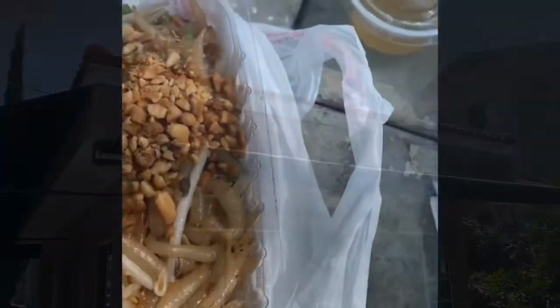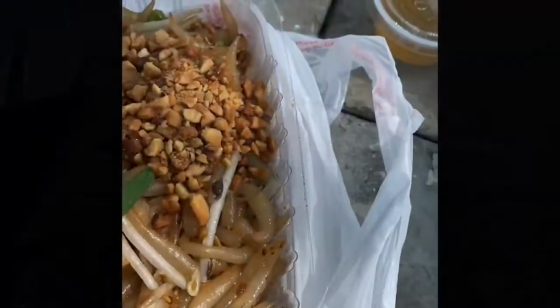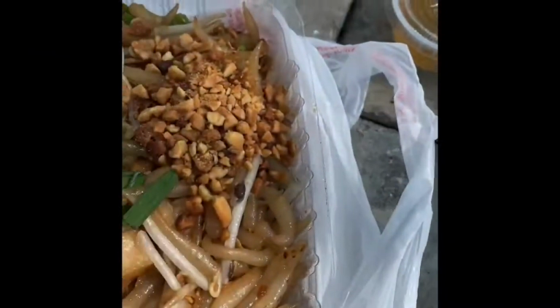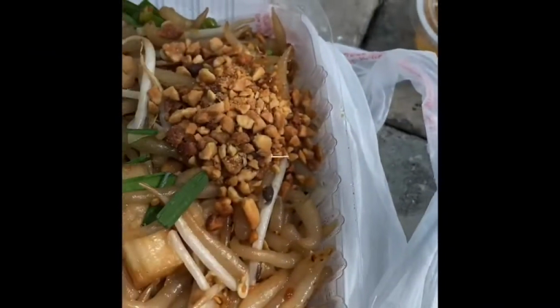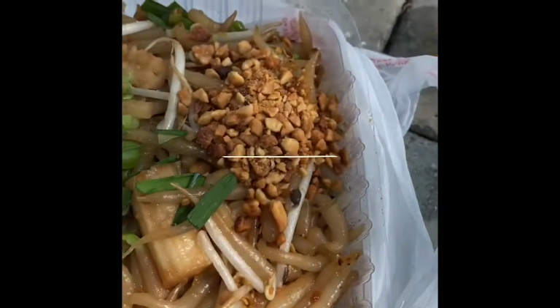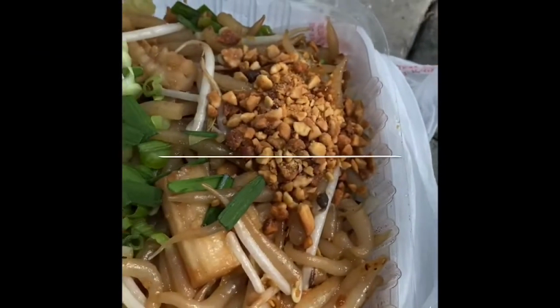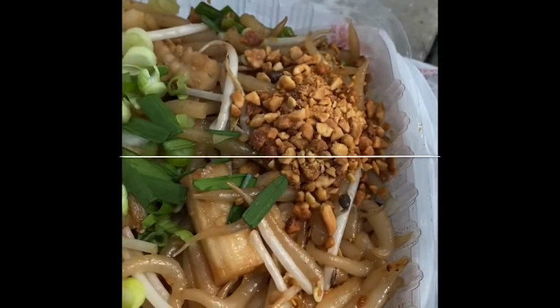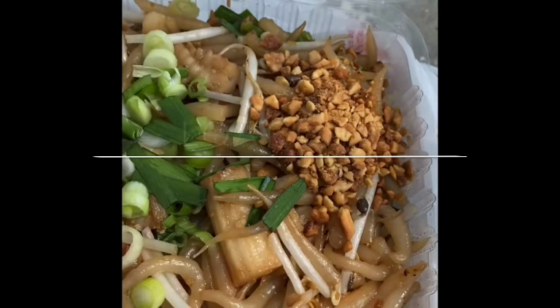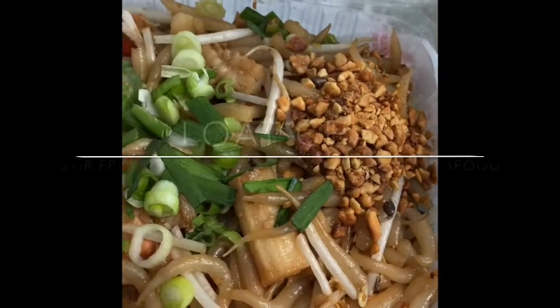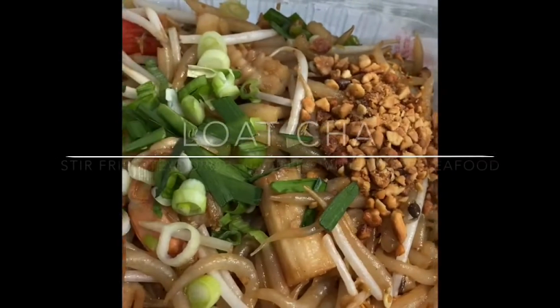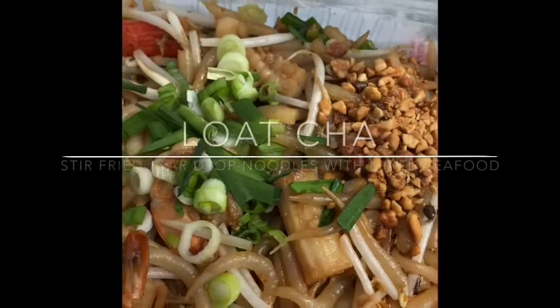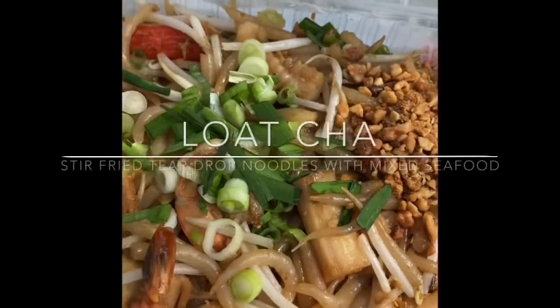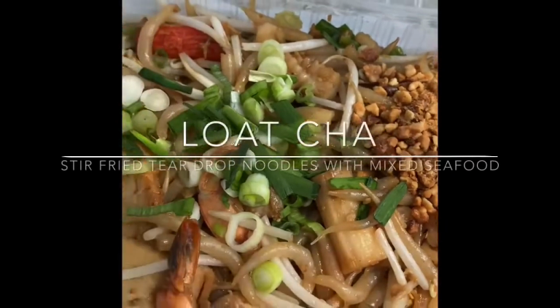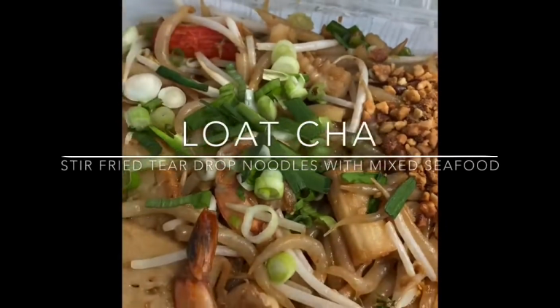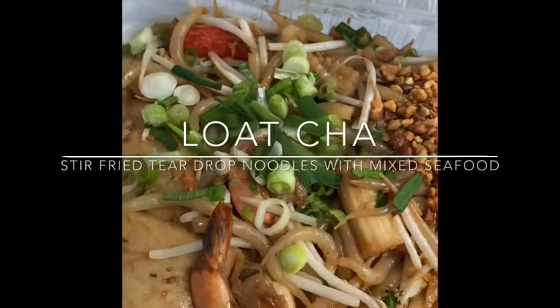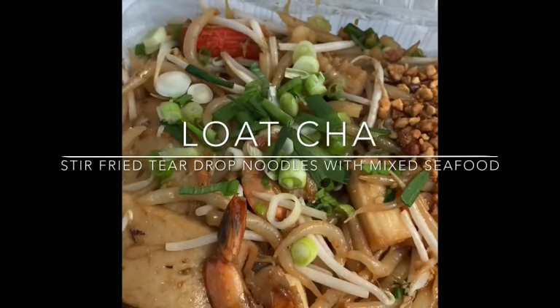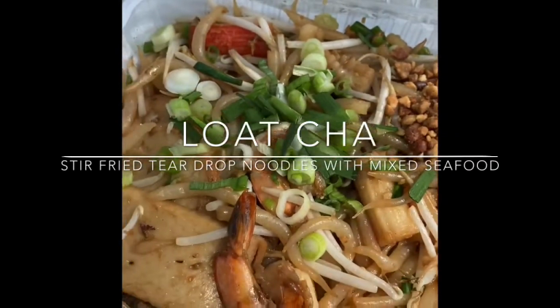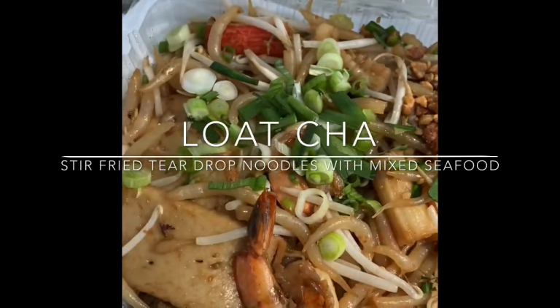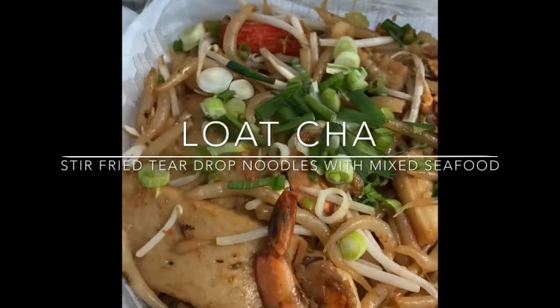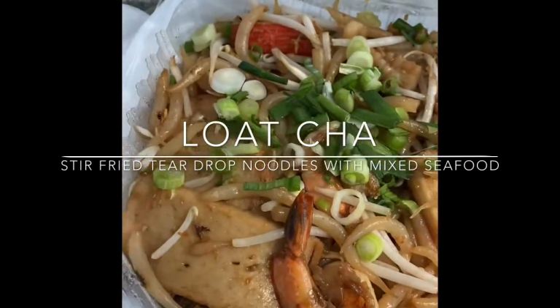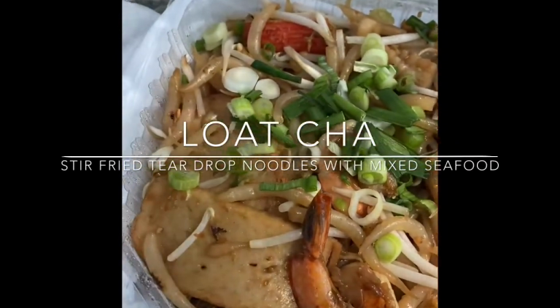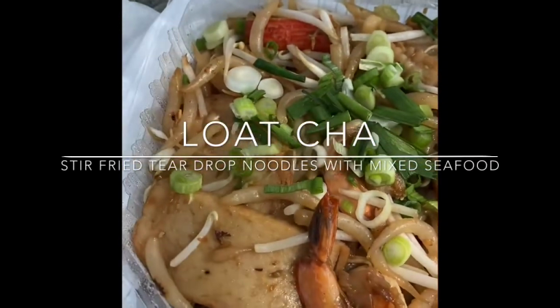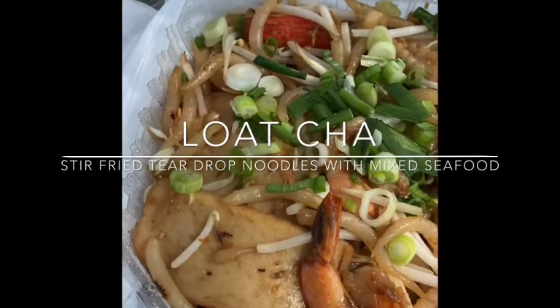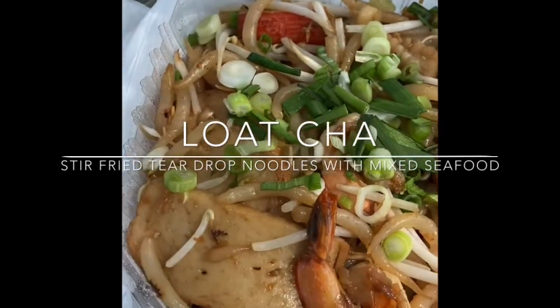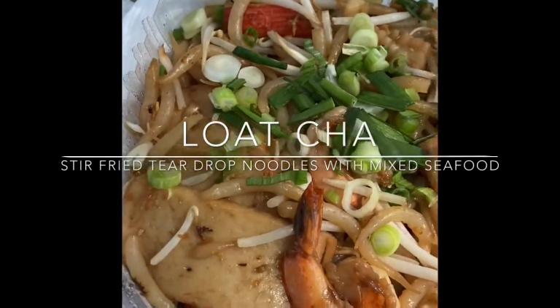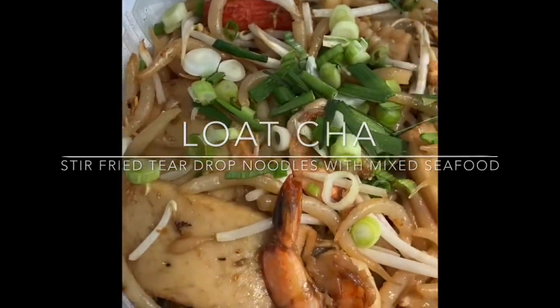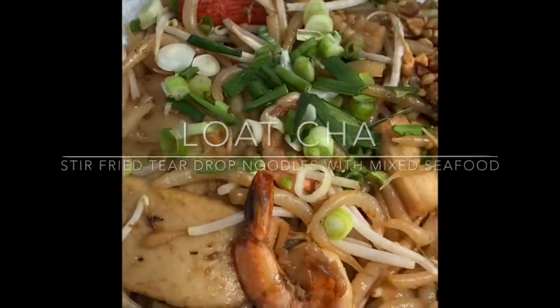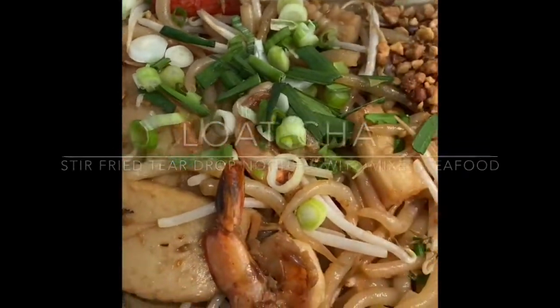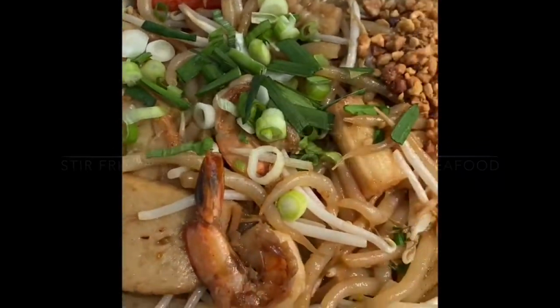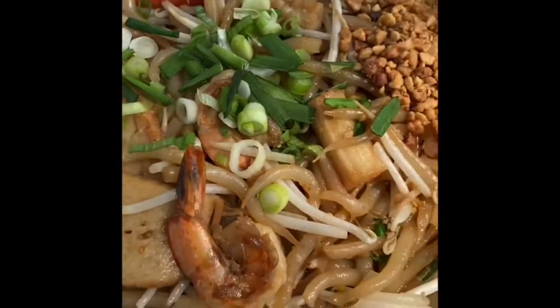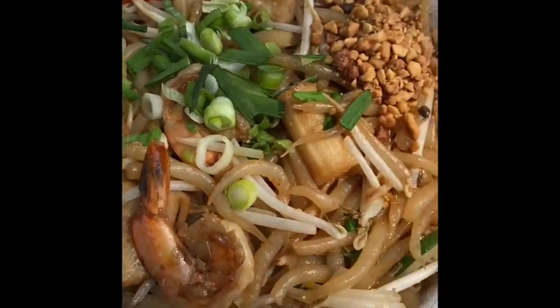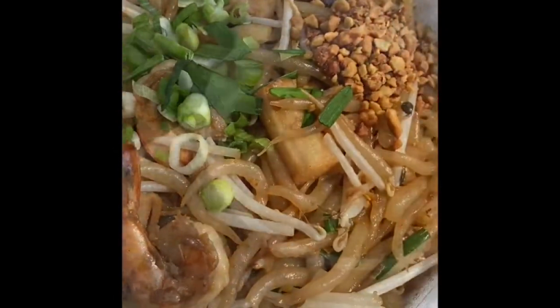I really loved this locha with mixed seafood. Very, very good, kind of similar to Pad Thai.